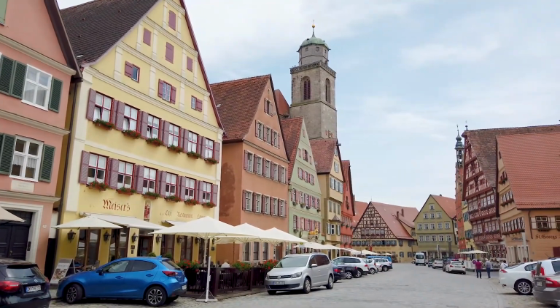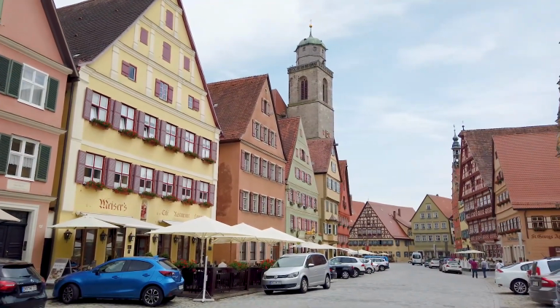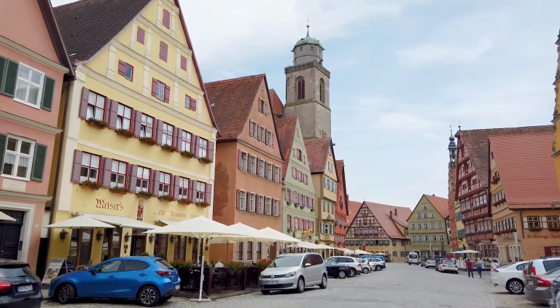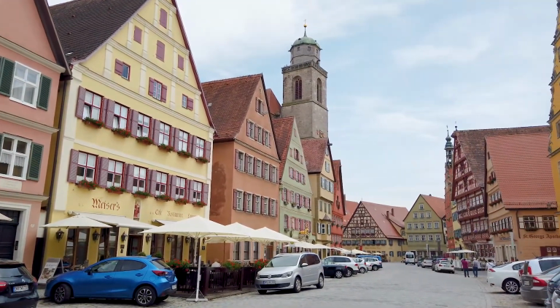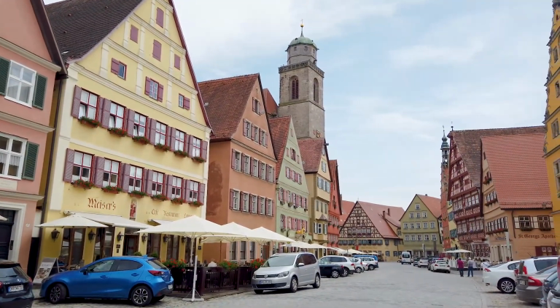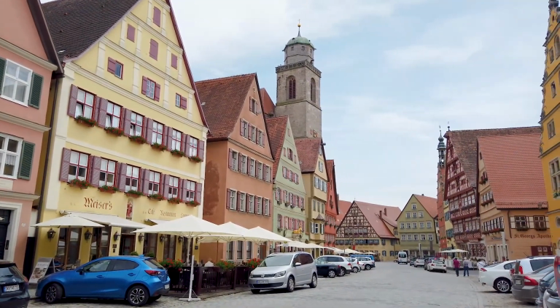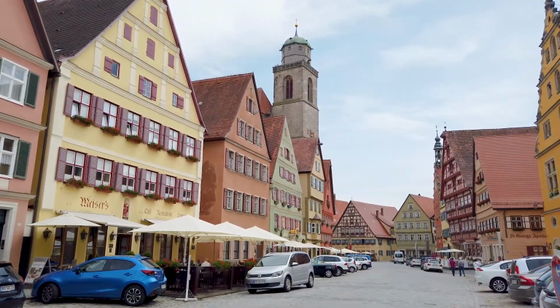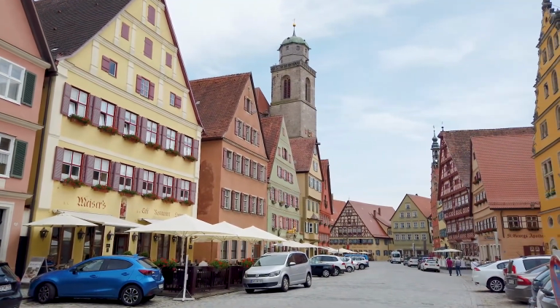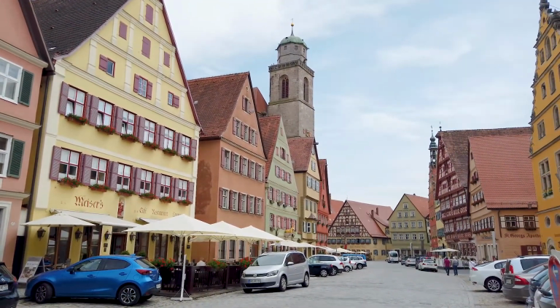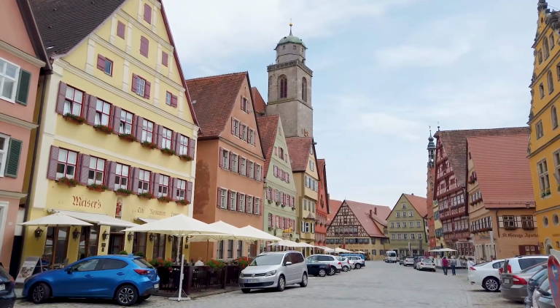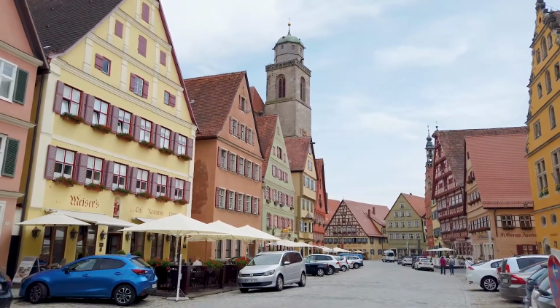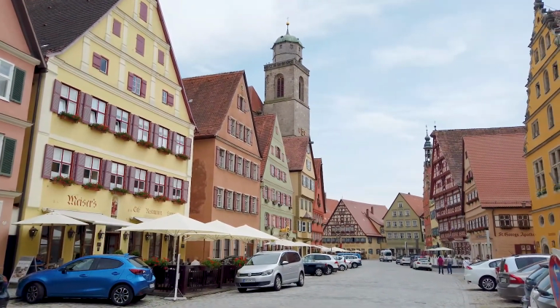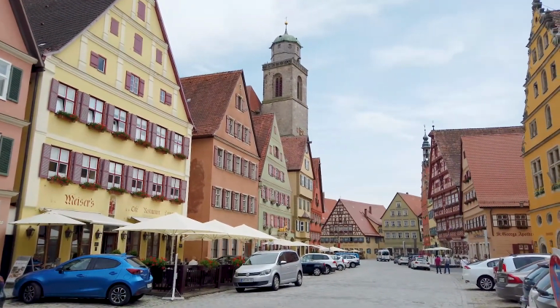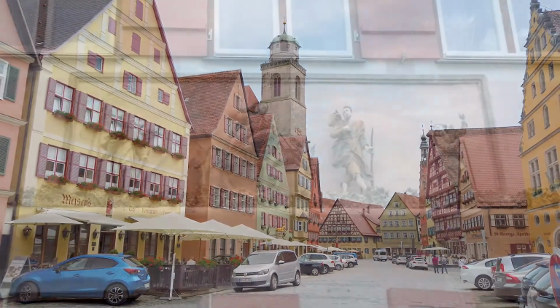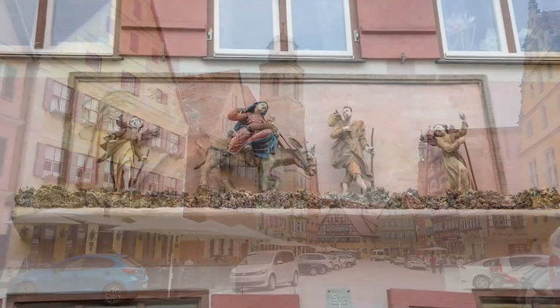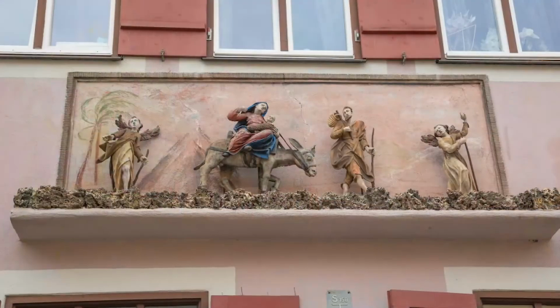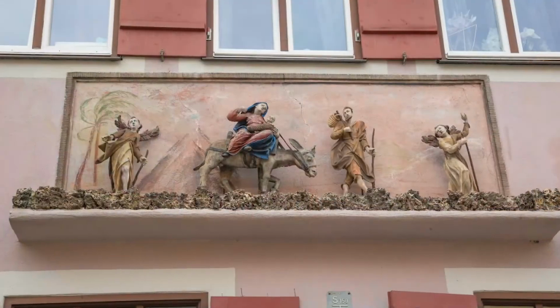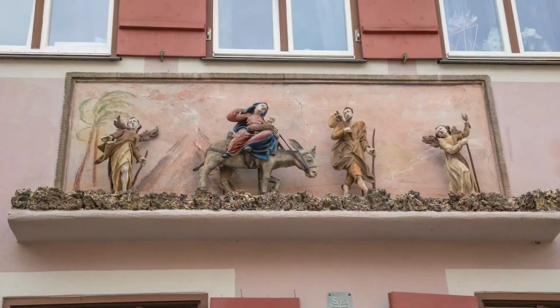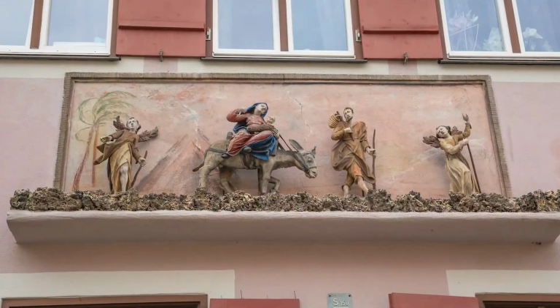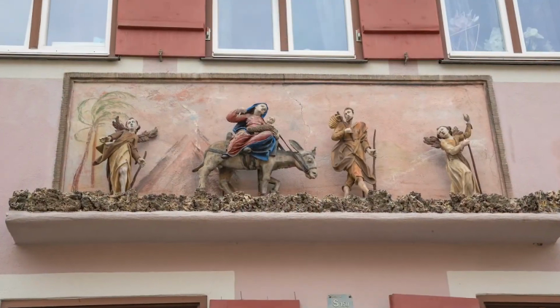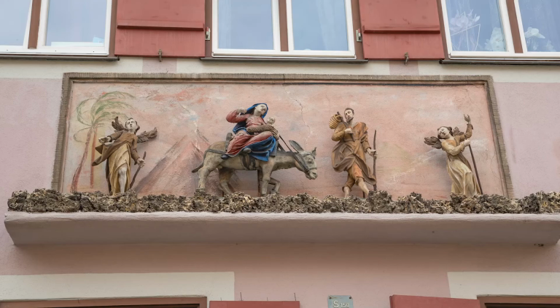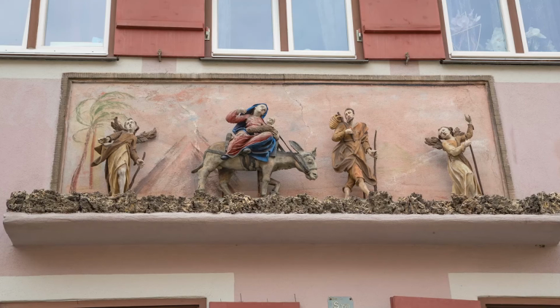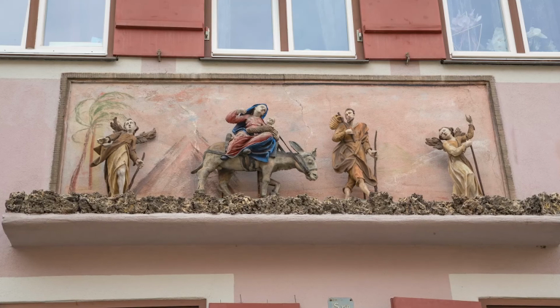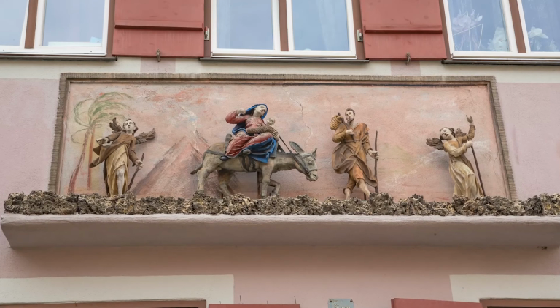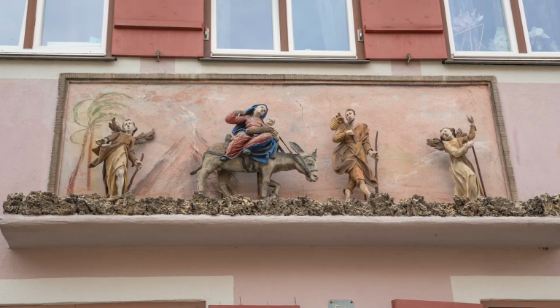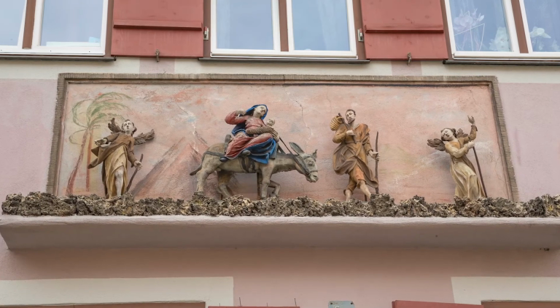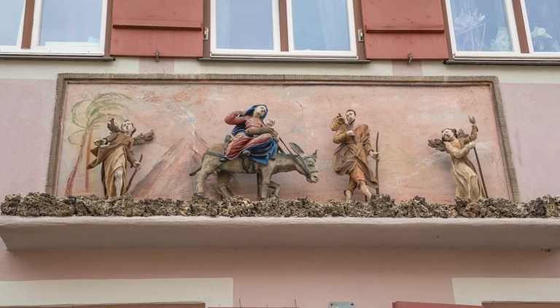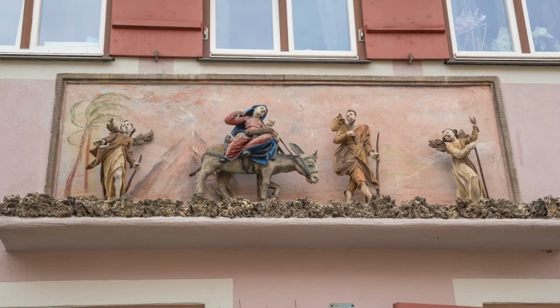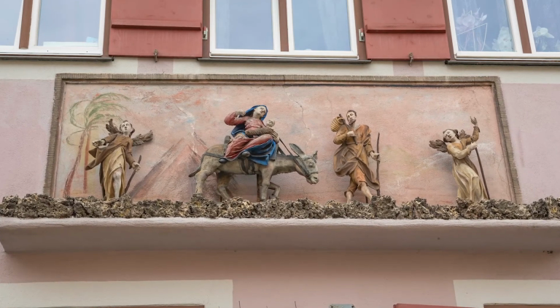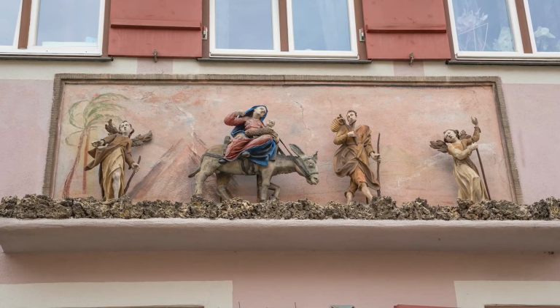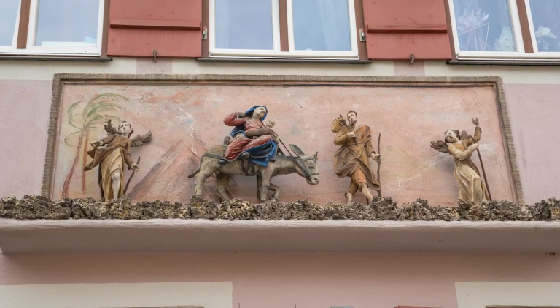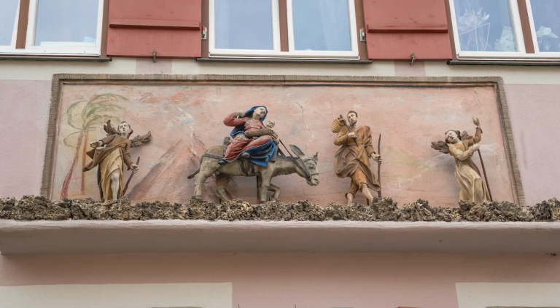I've got to be honest, I'm really impressed by the level of detail and the way some of these places are decorated.